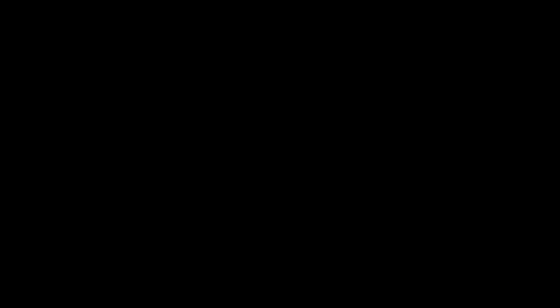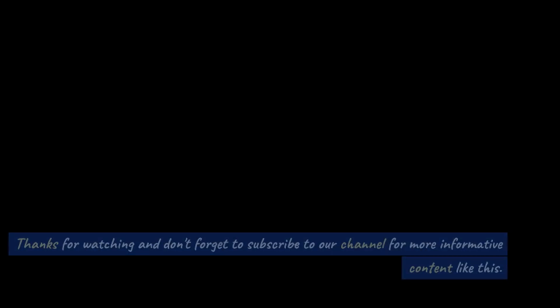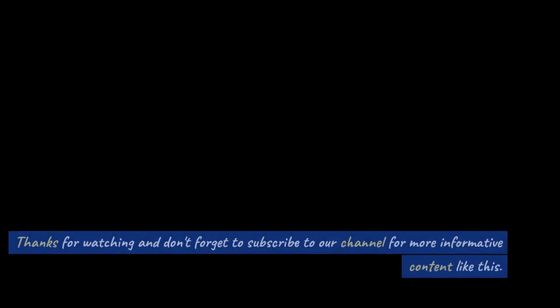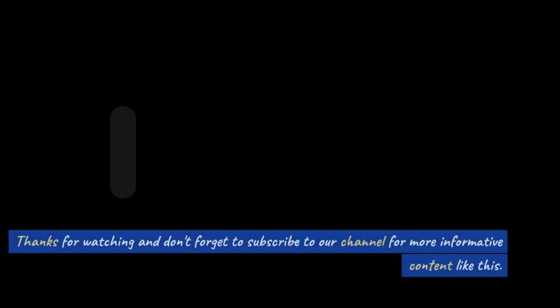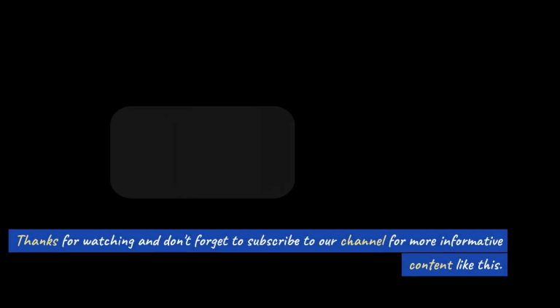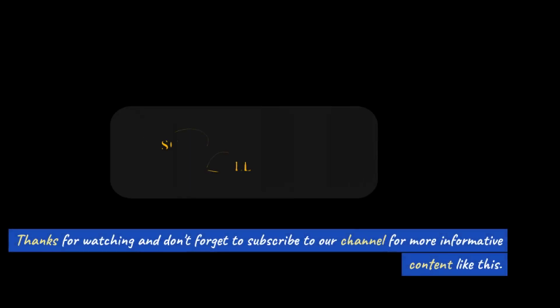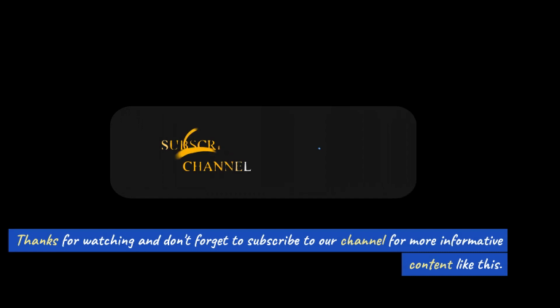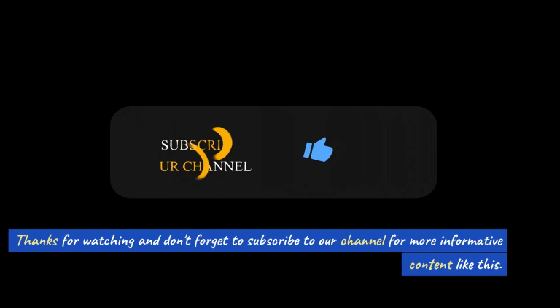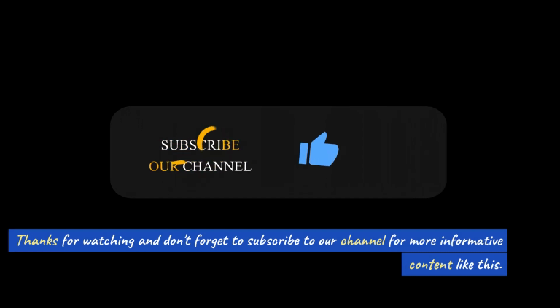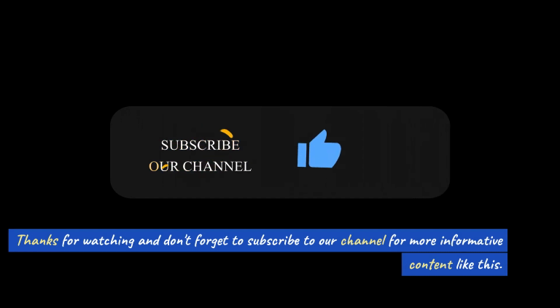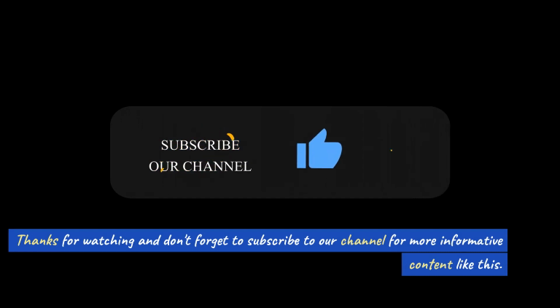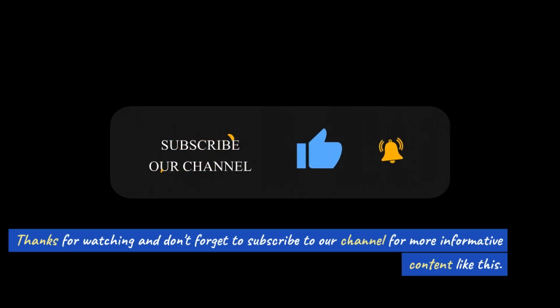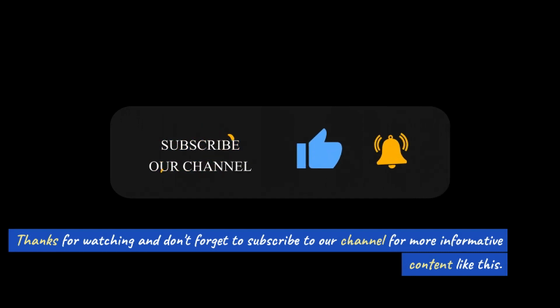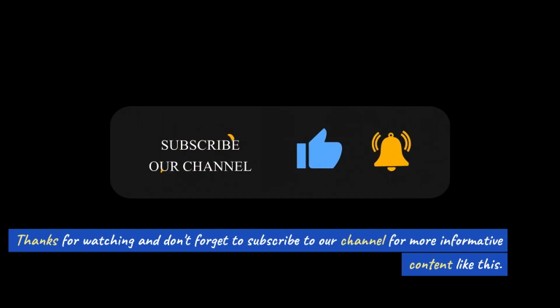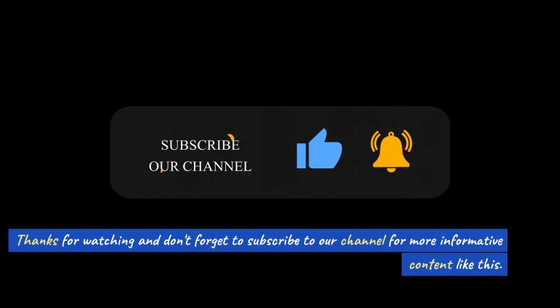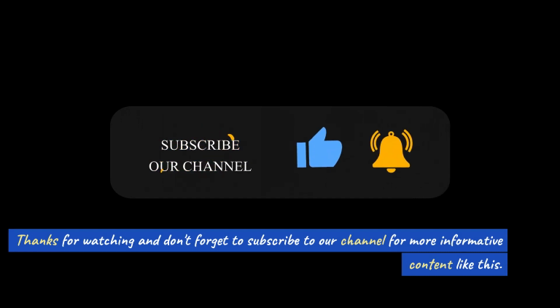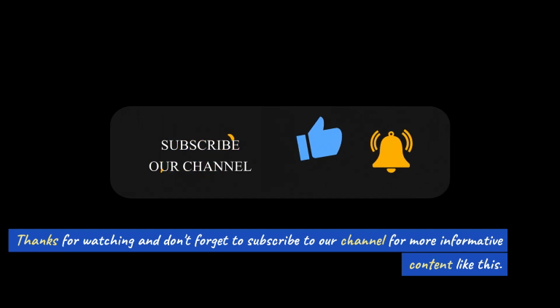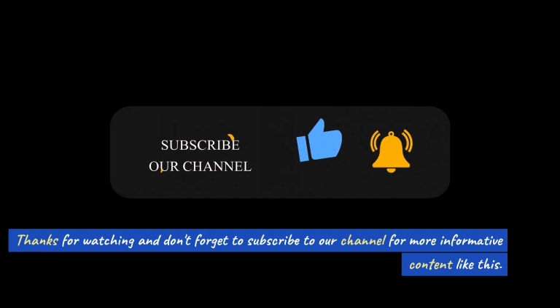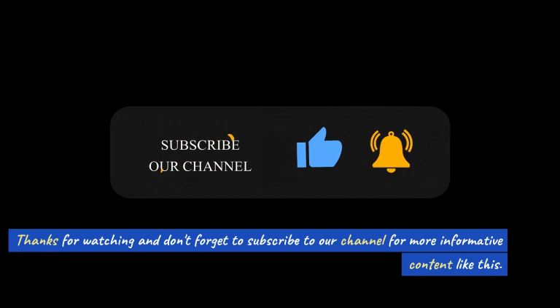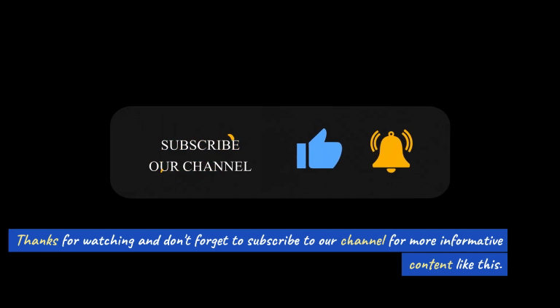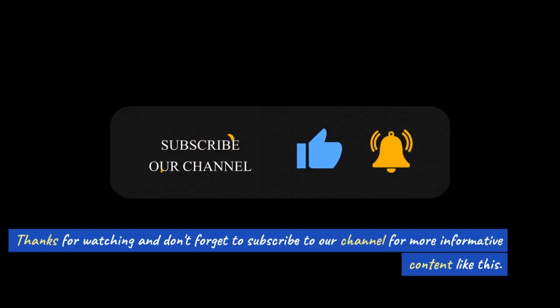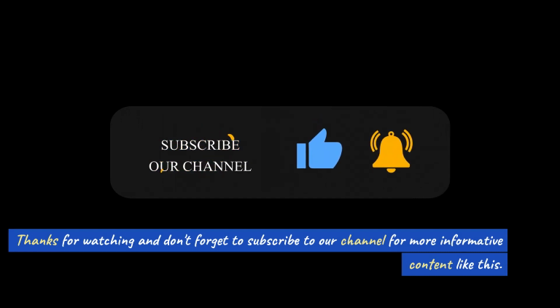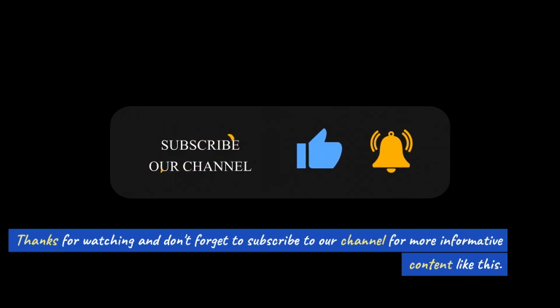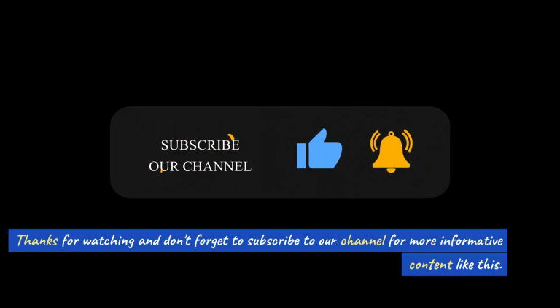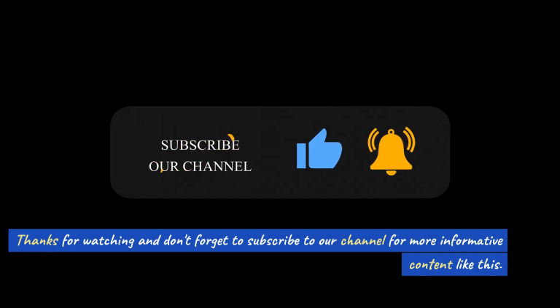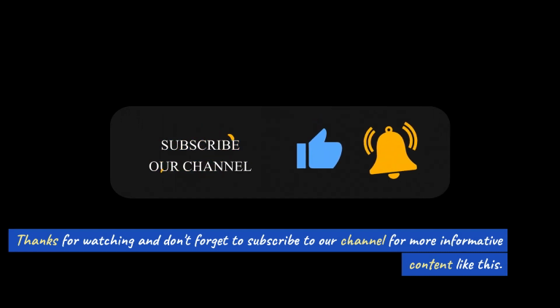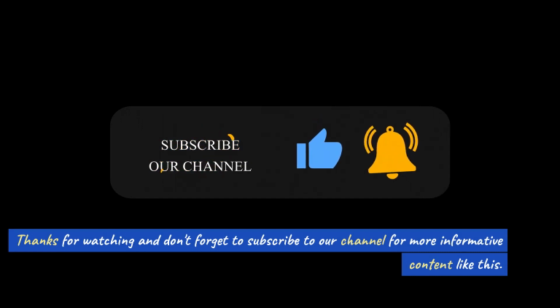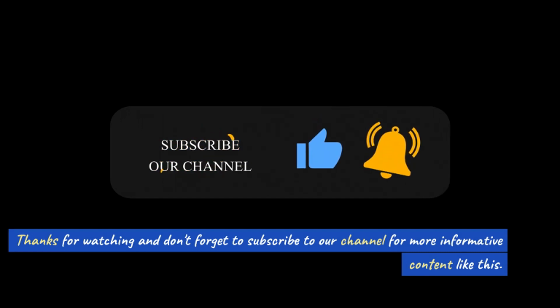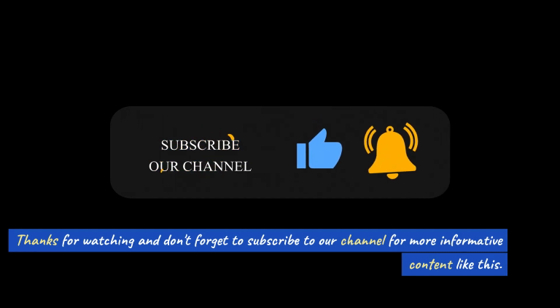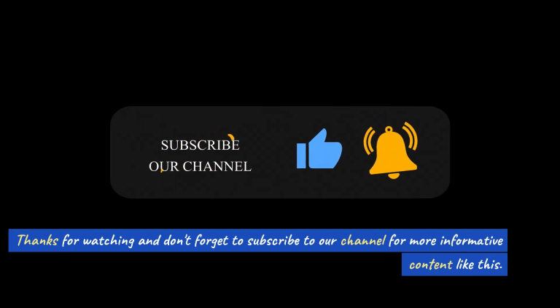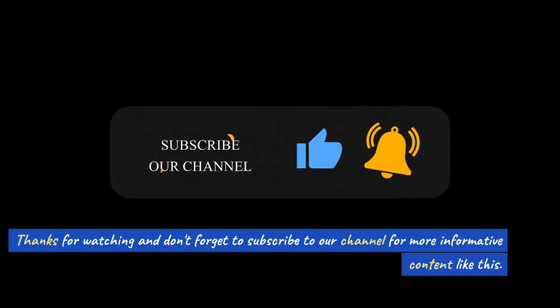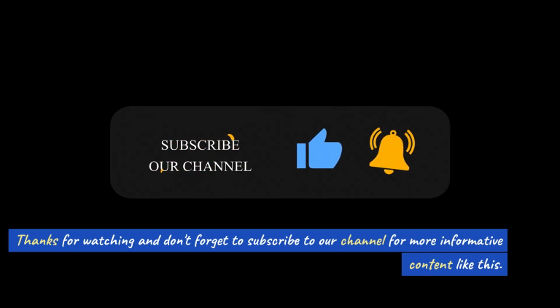Thanks for watching and don't forget to subscribe to our channel for more informative content like this.